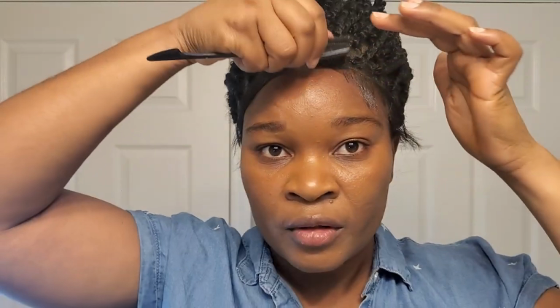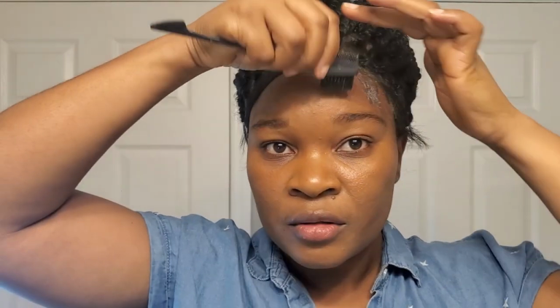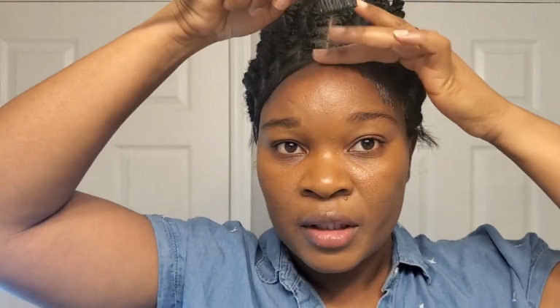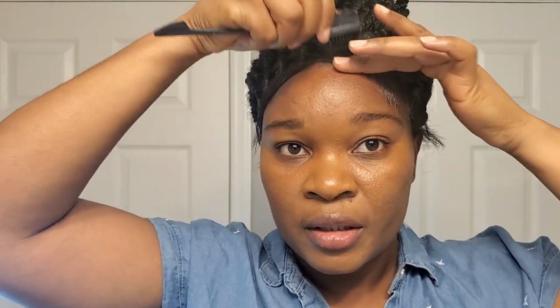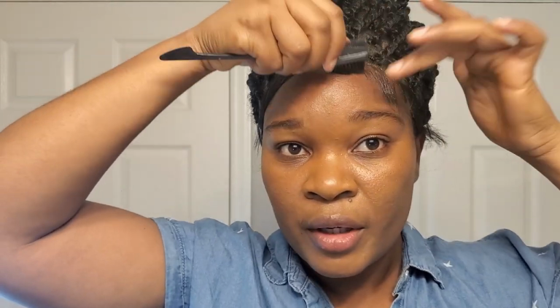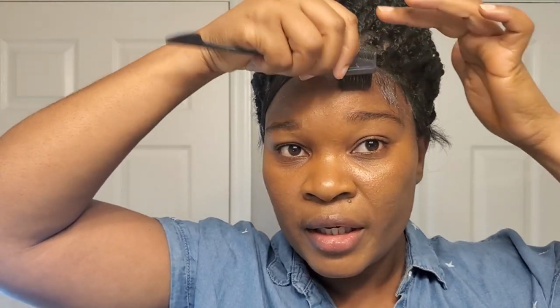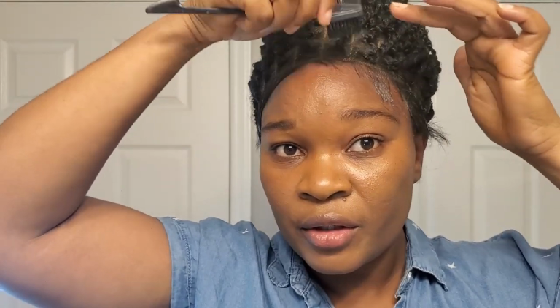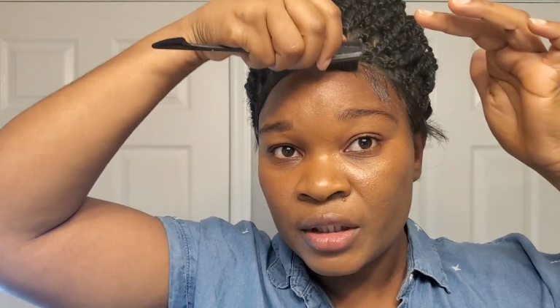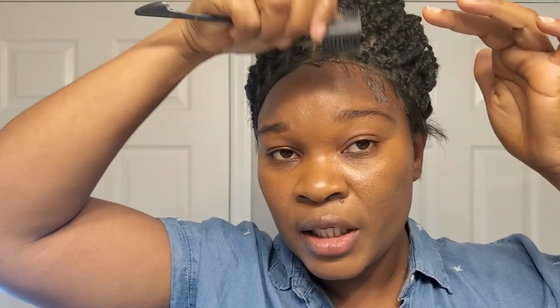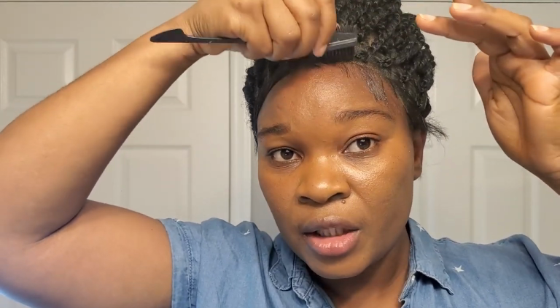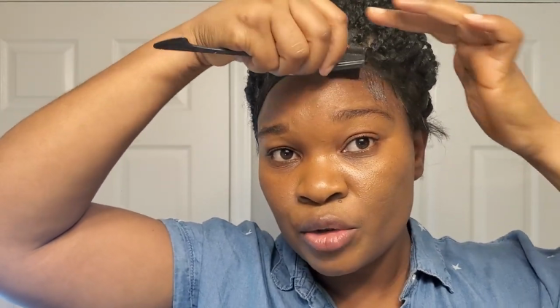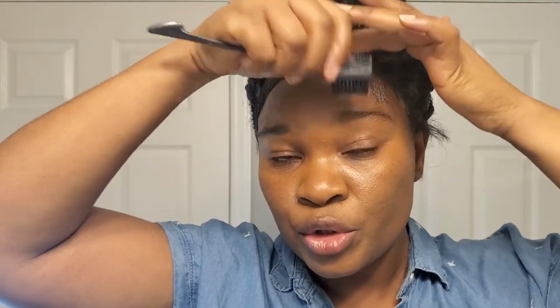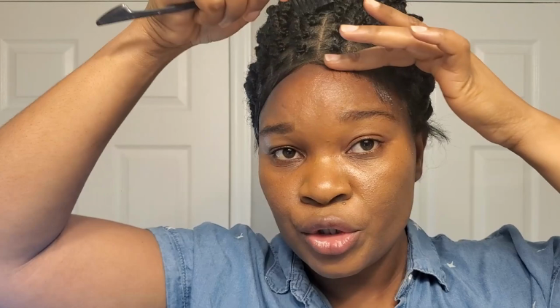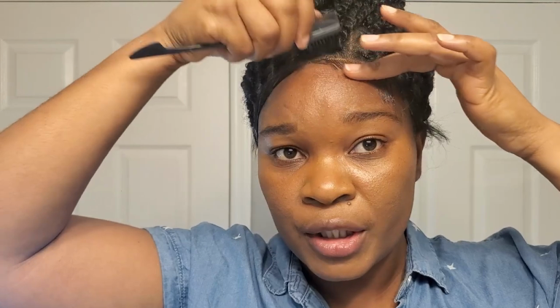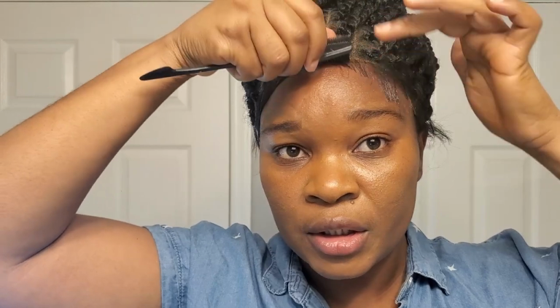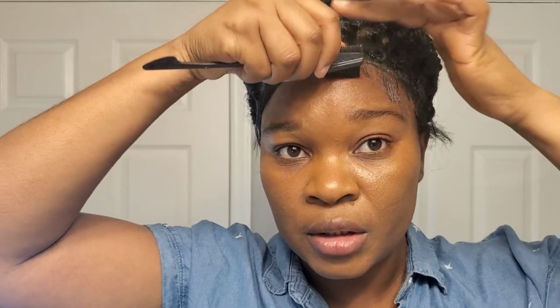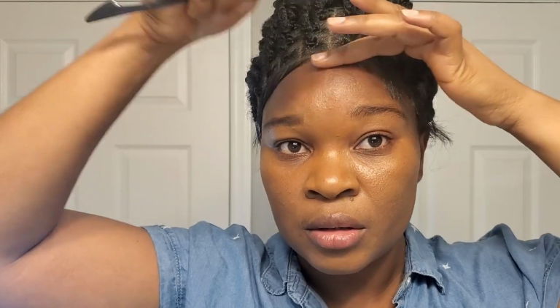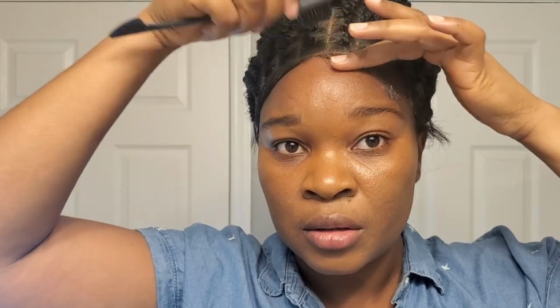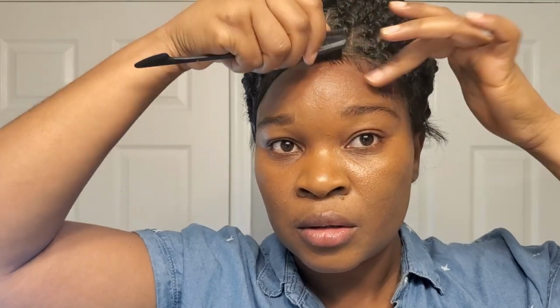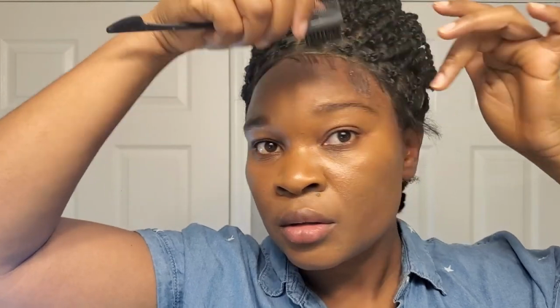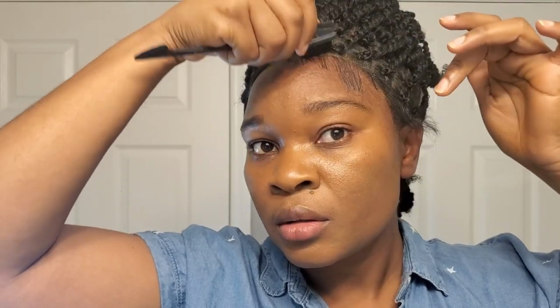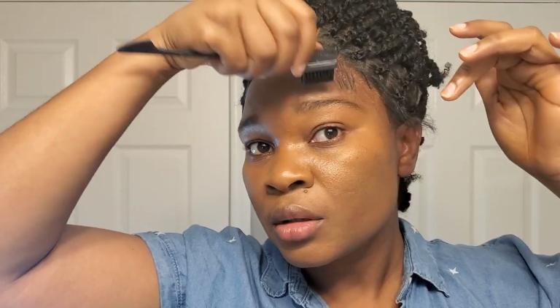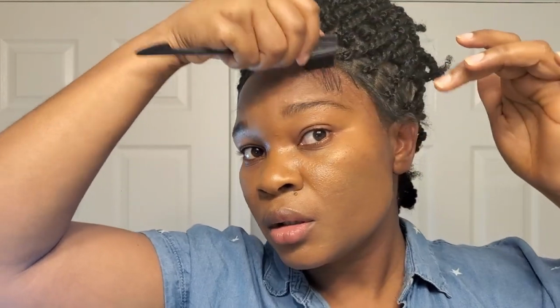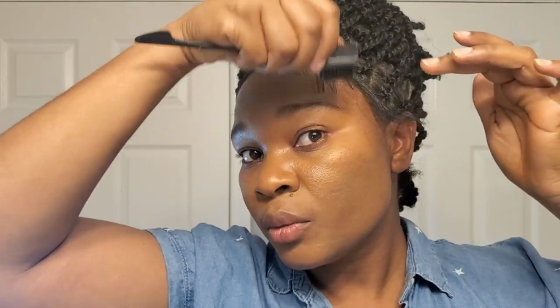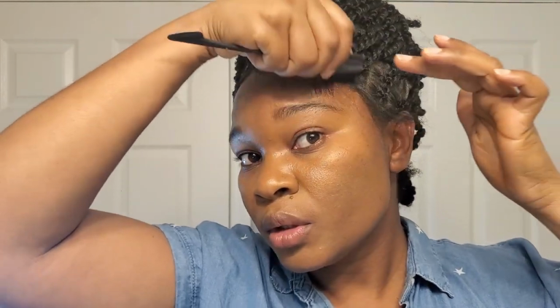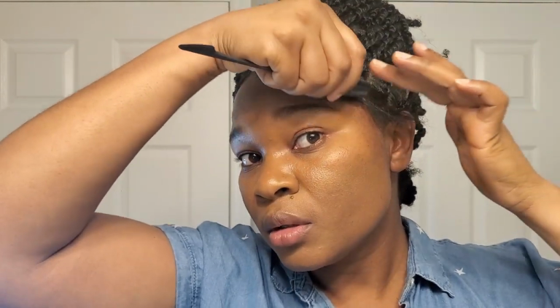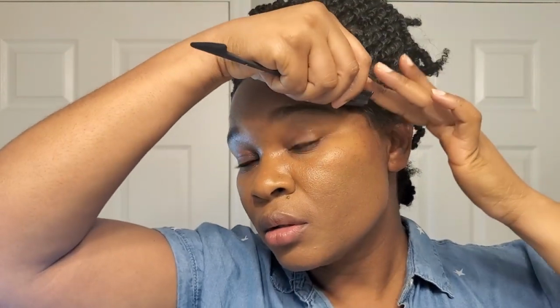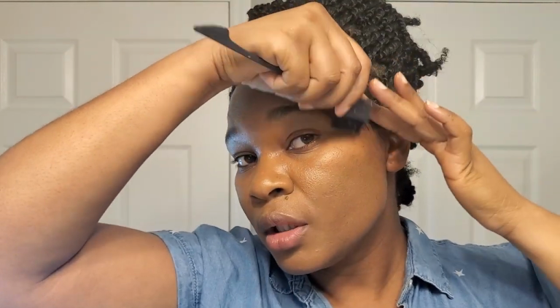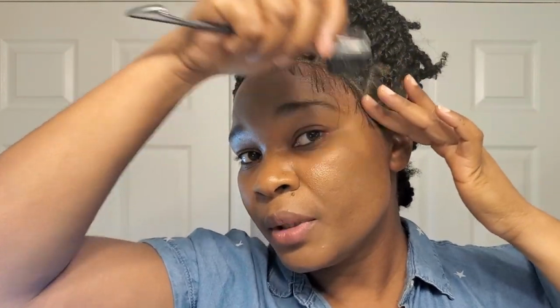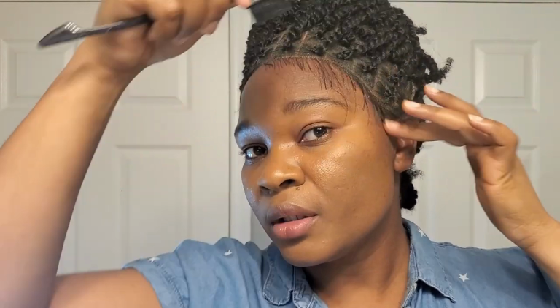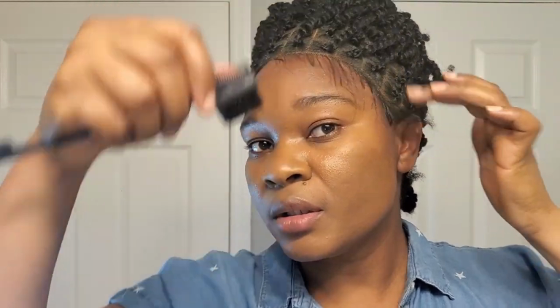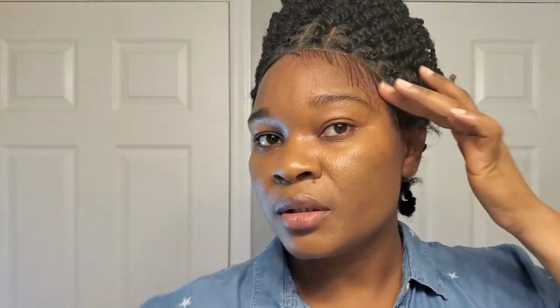So I did go ahead and cut this side too short - the girl was just snipping the scissors!